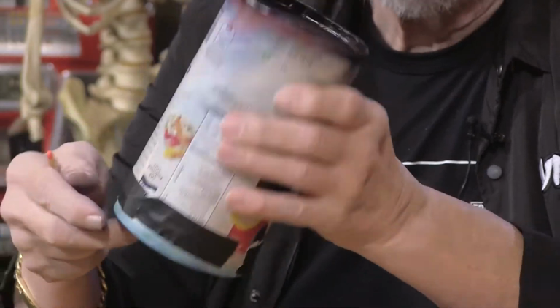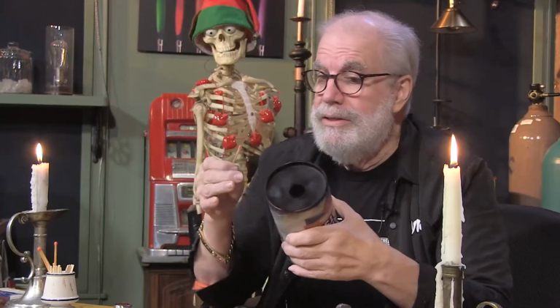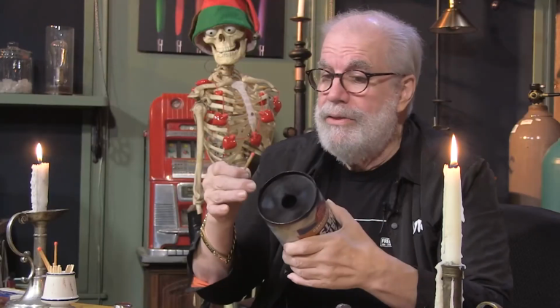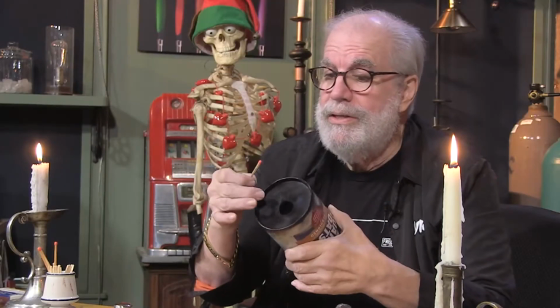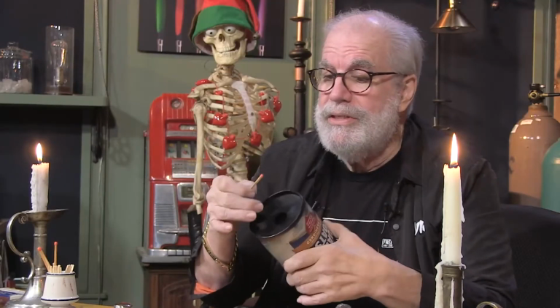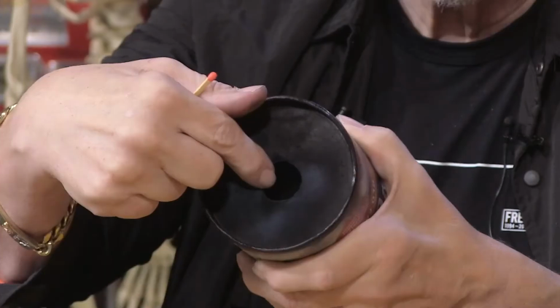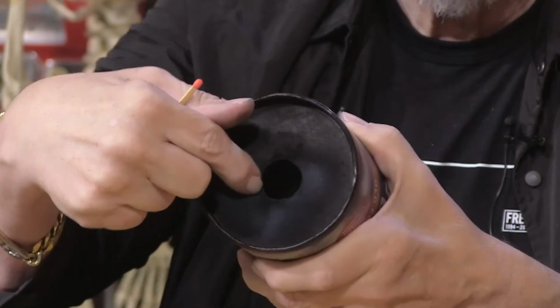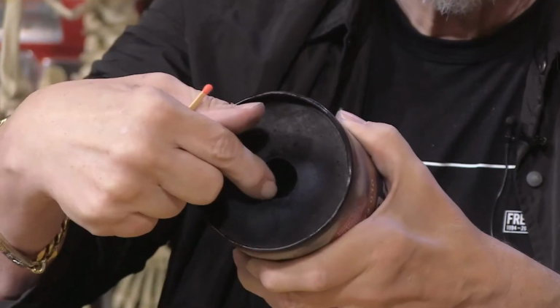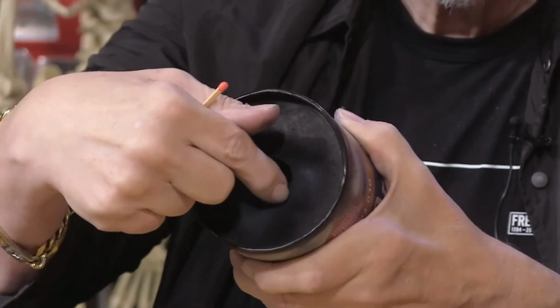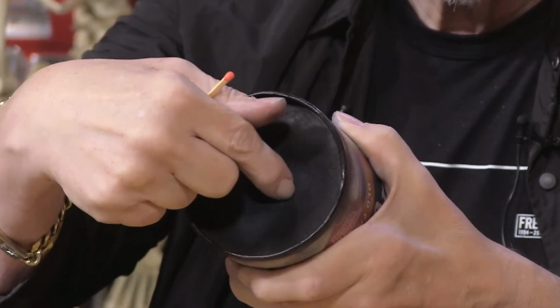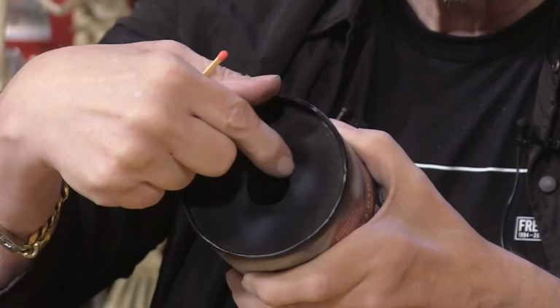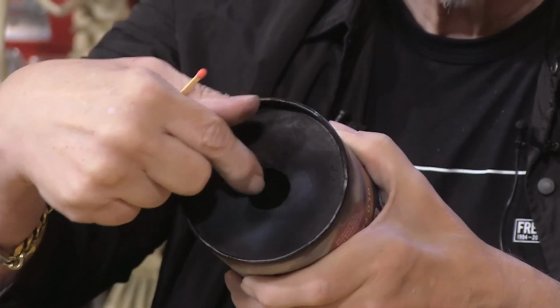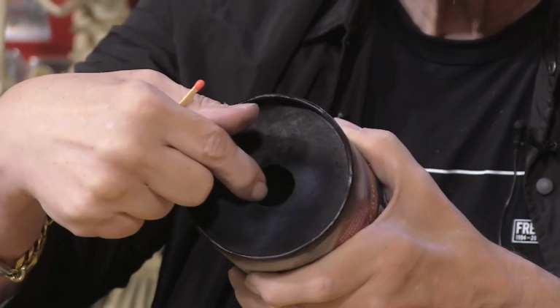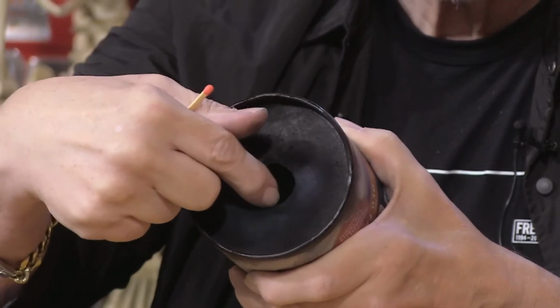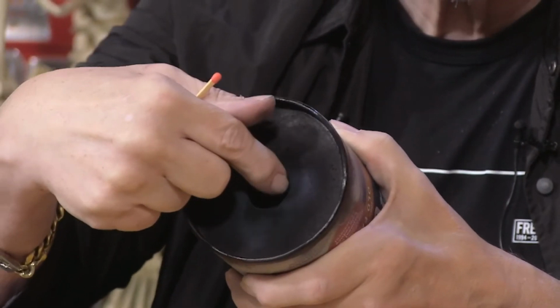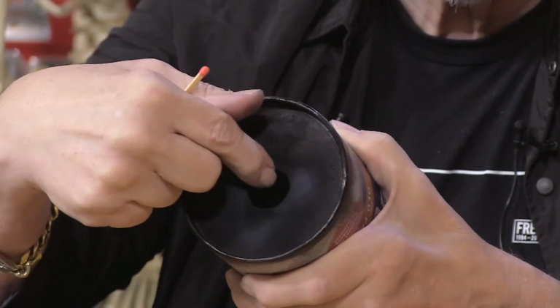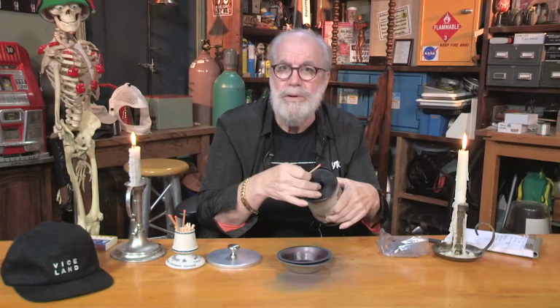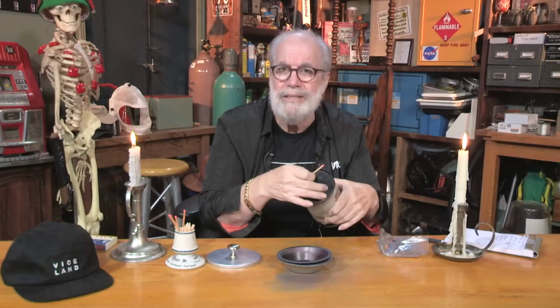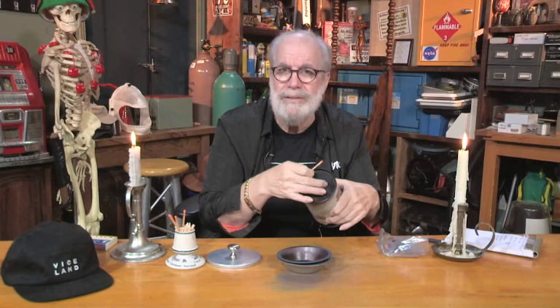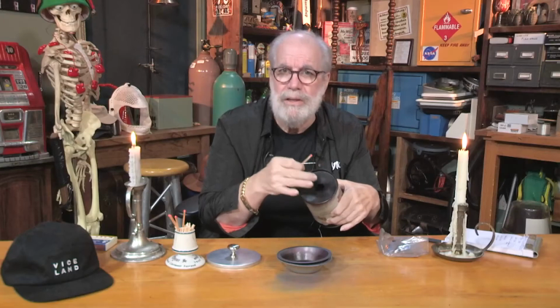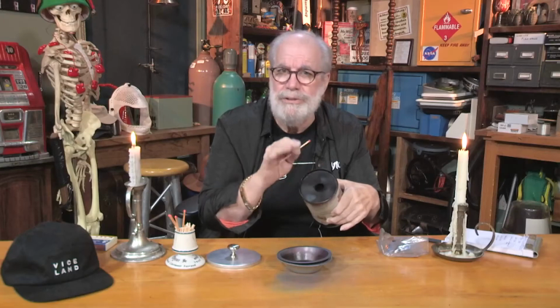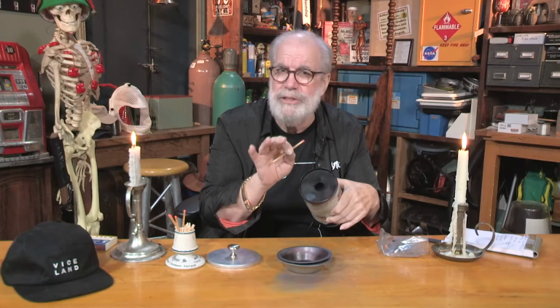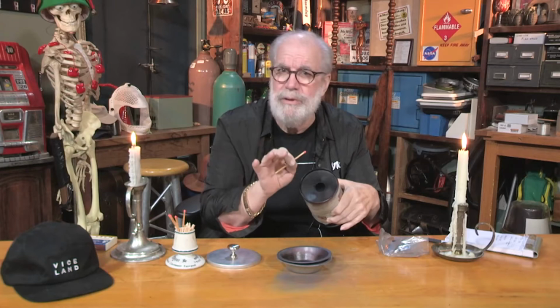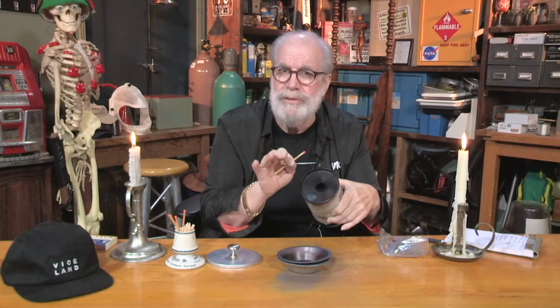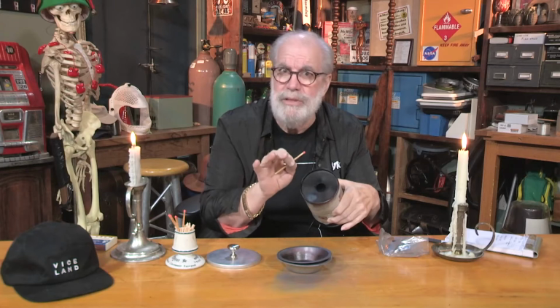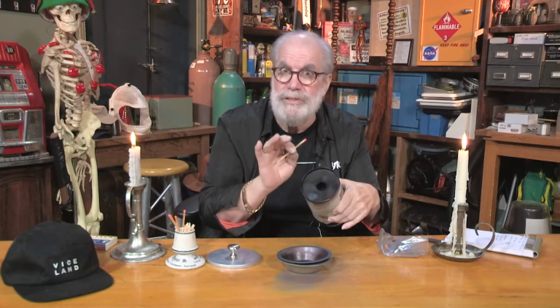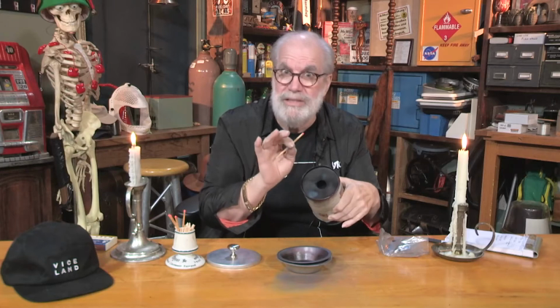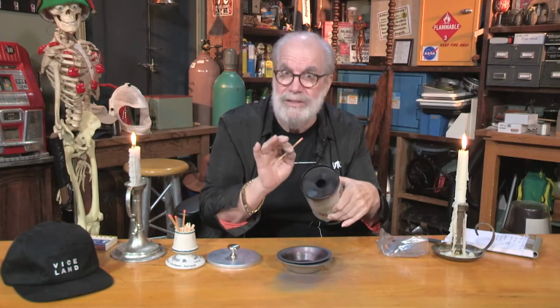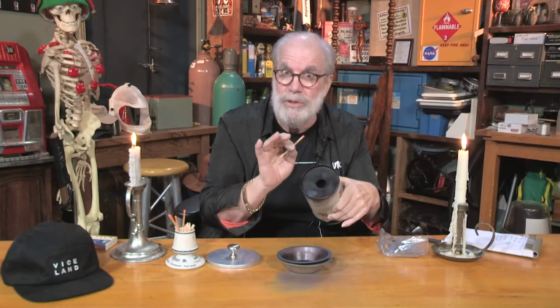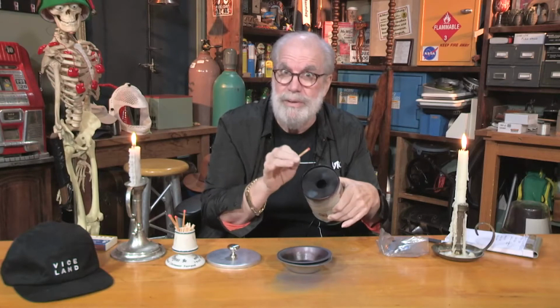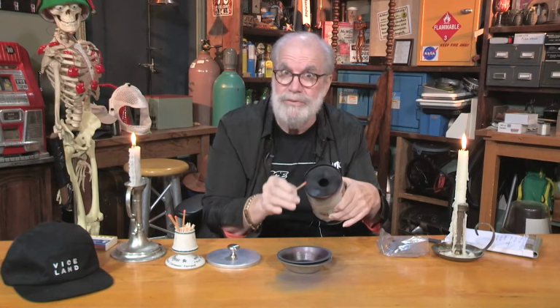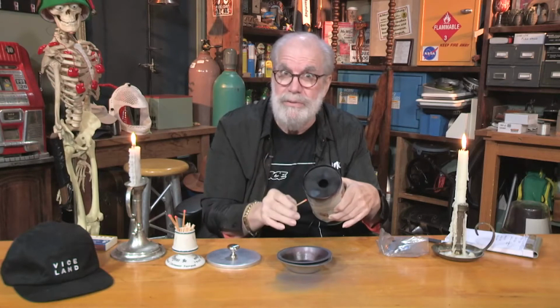At the other end of this container, you're gonna cut a hole about the size of a quarter, or any size hole. I'll let you experiment and see which size works best for you.